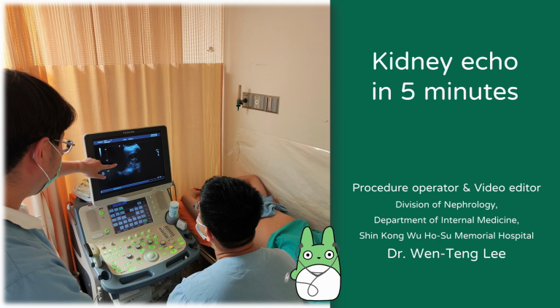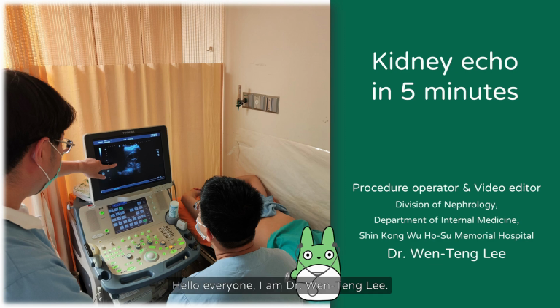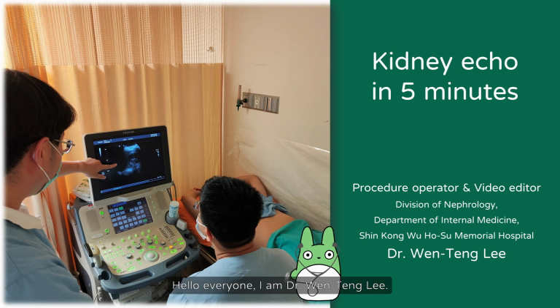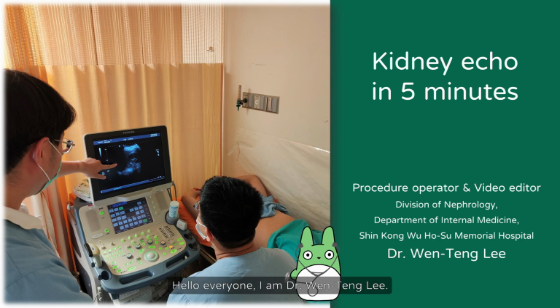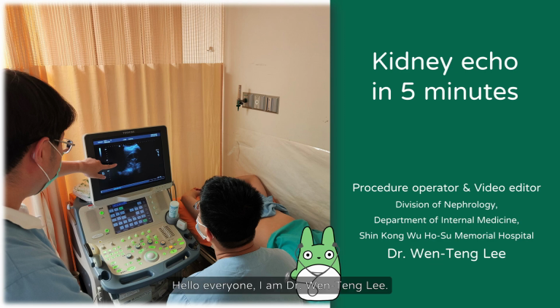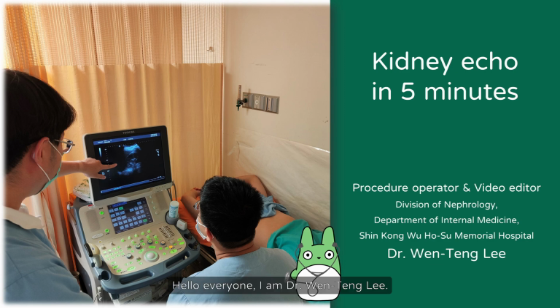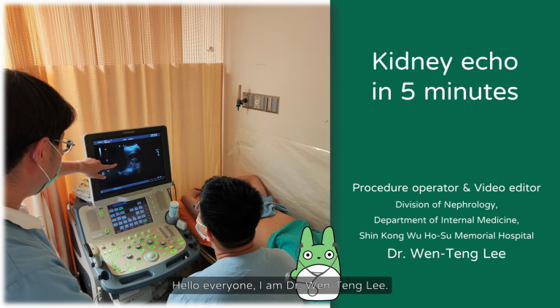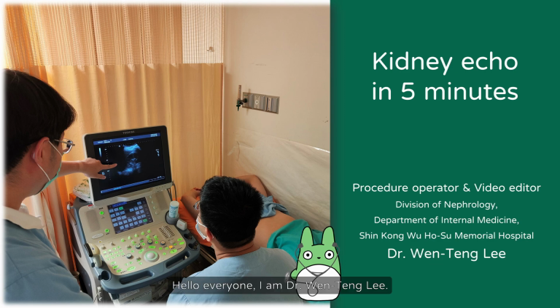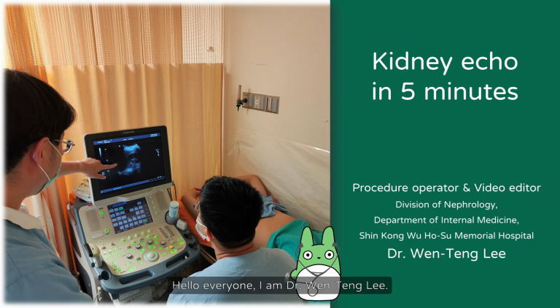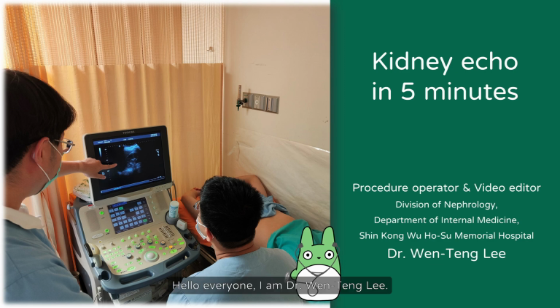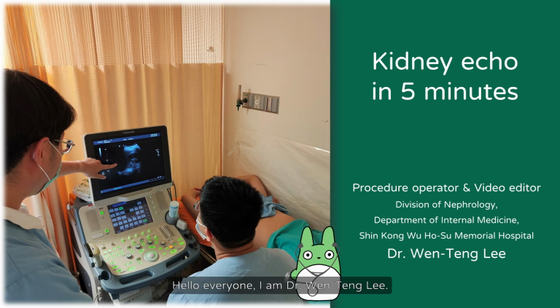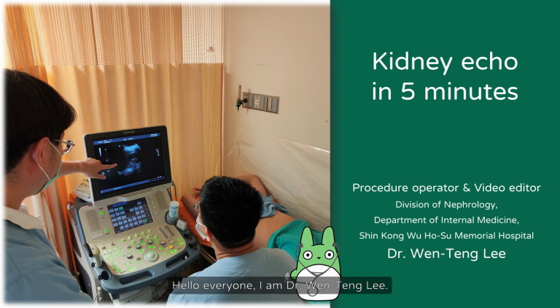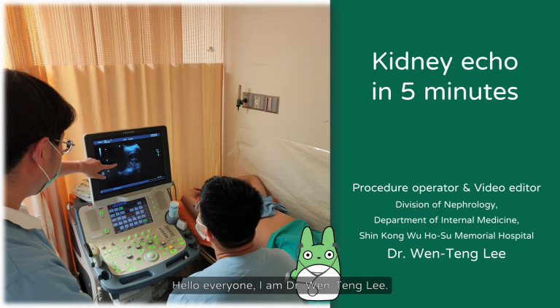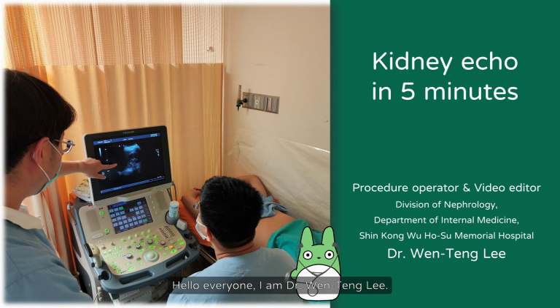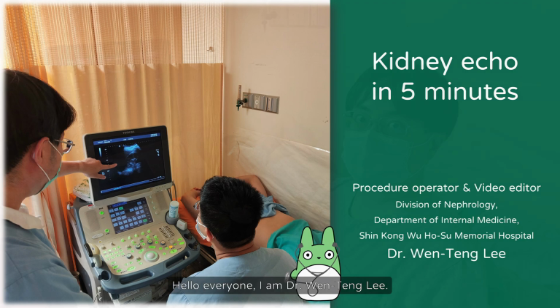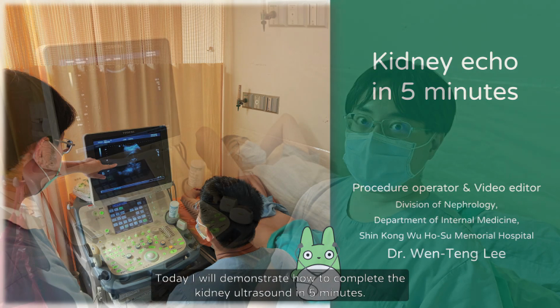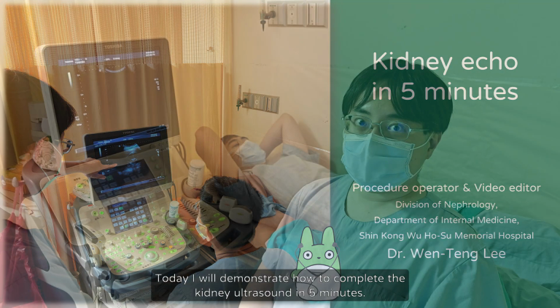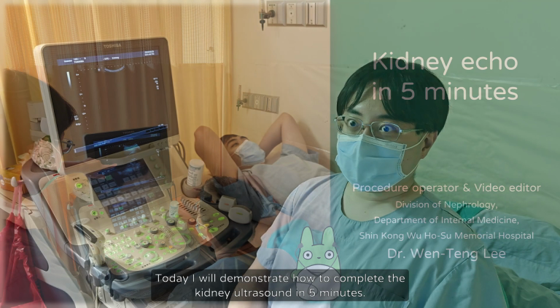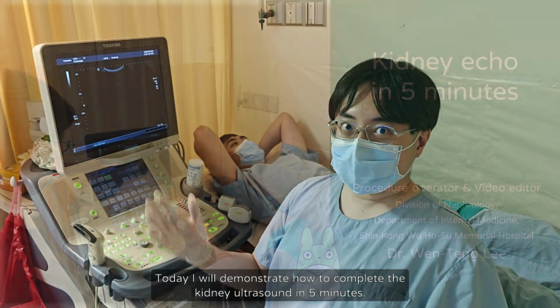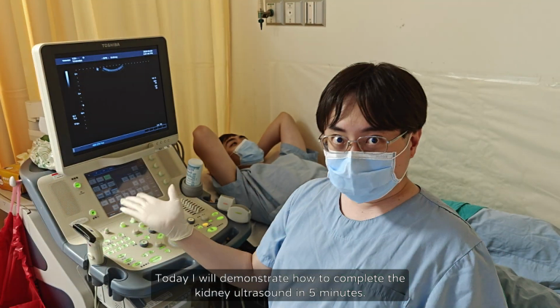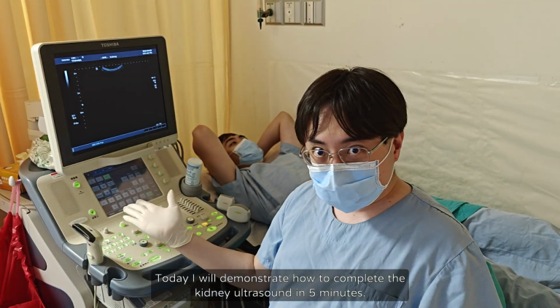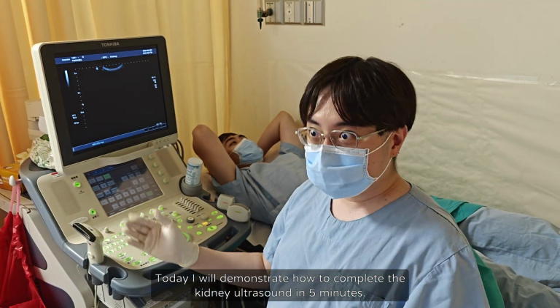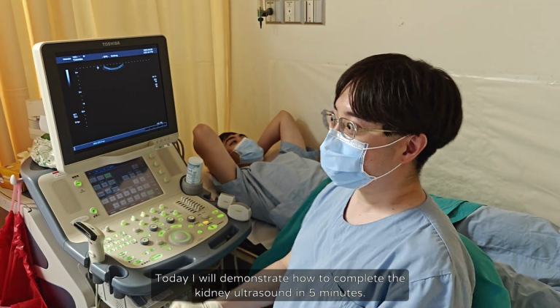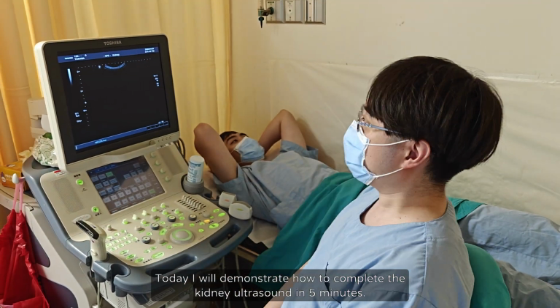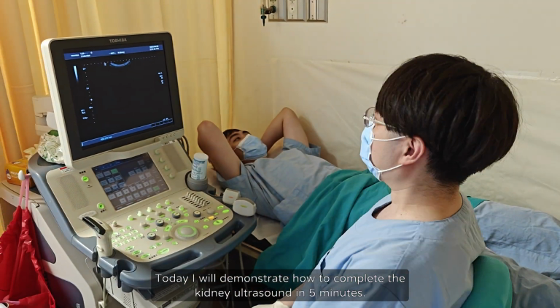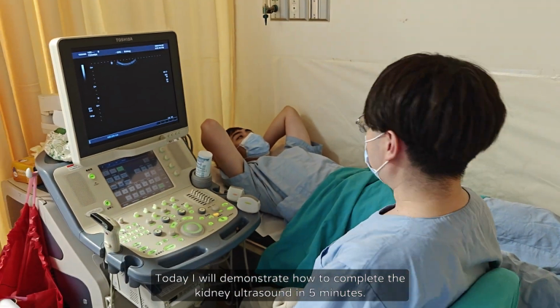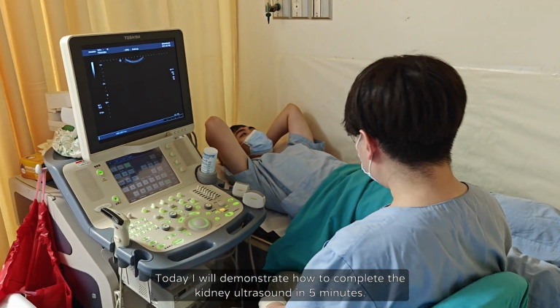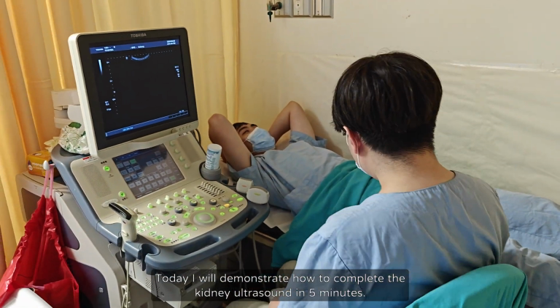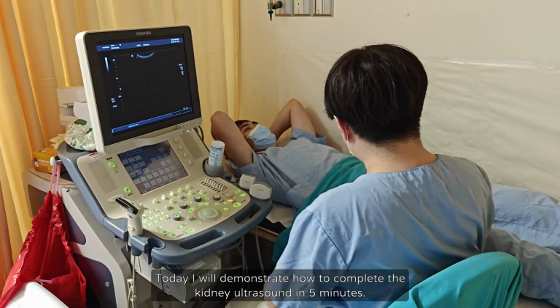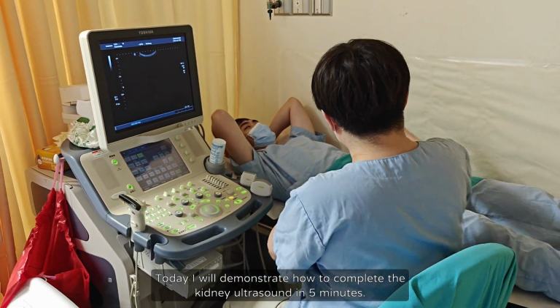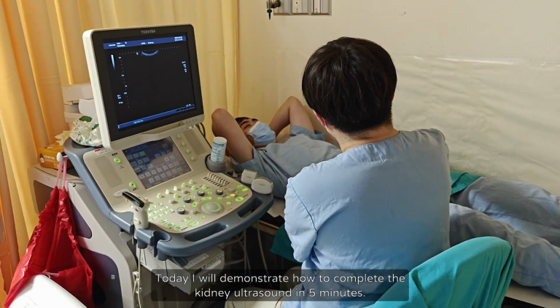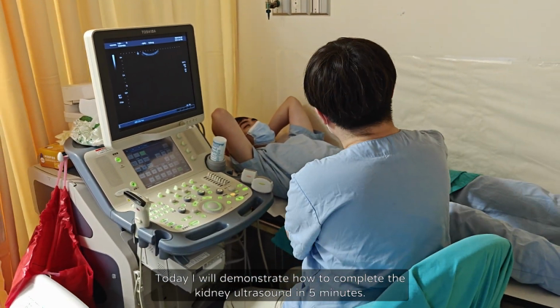Hello everyone, I am Dr. Wen Teng Li. Today I will demonstrate how to complete a kidney ultrasound in 5 minutes.